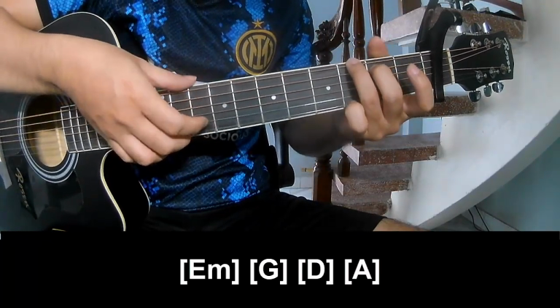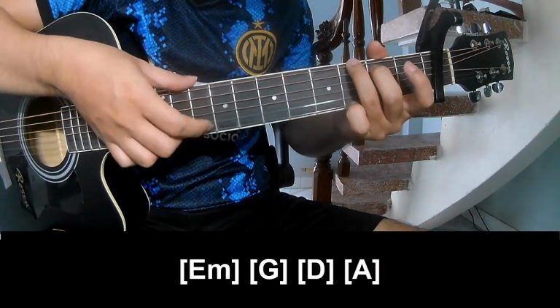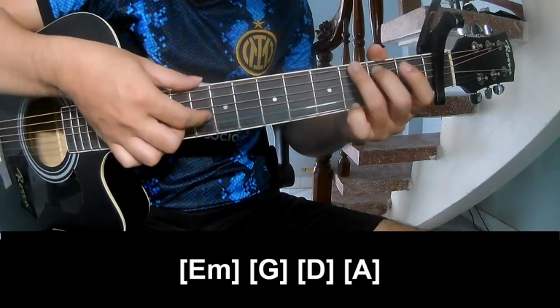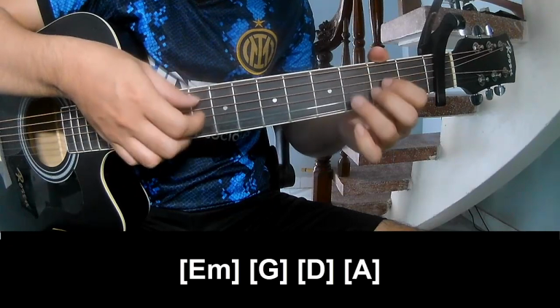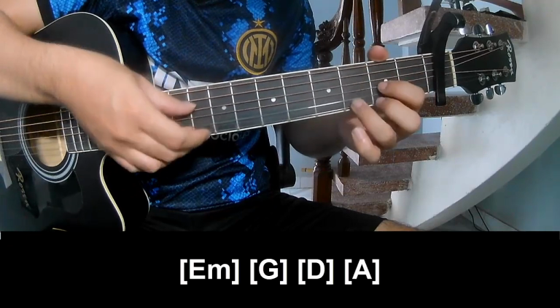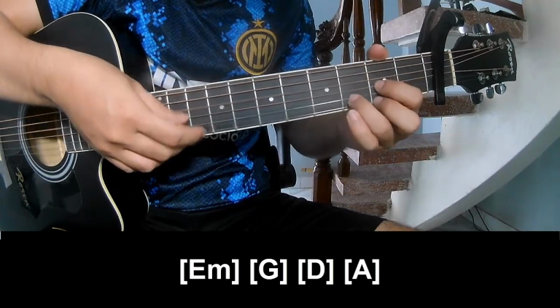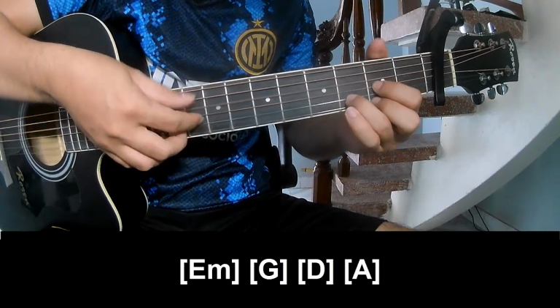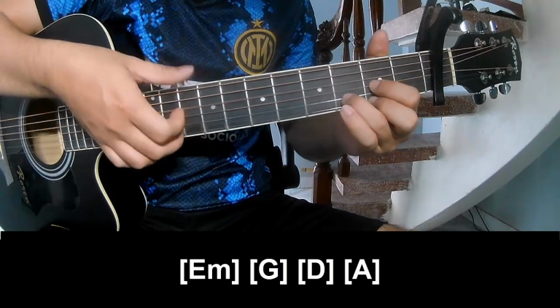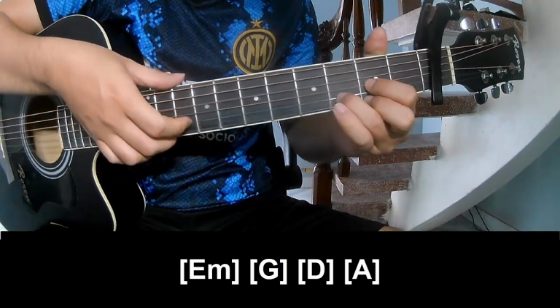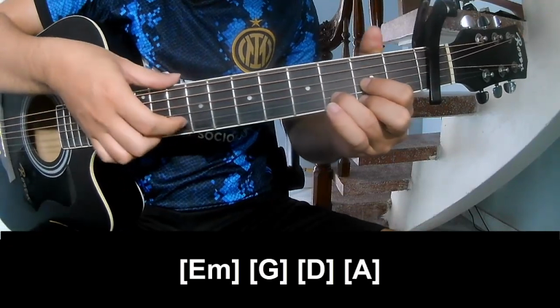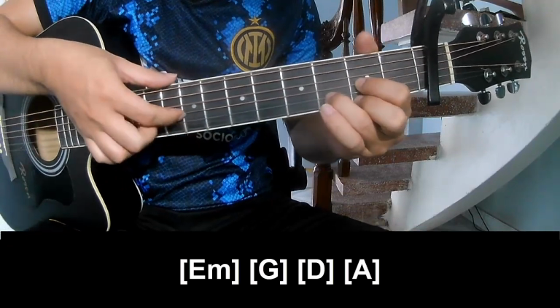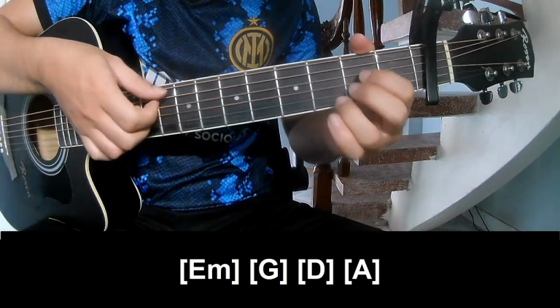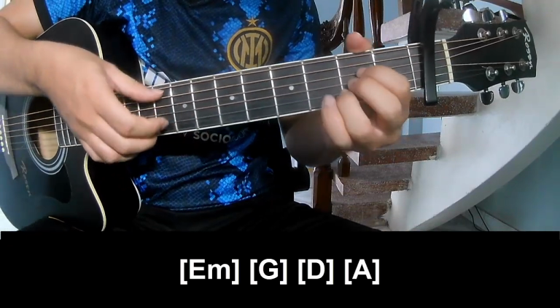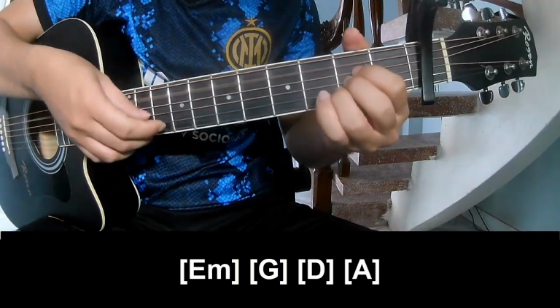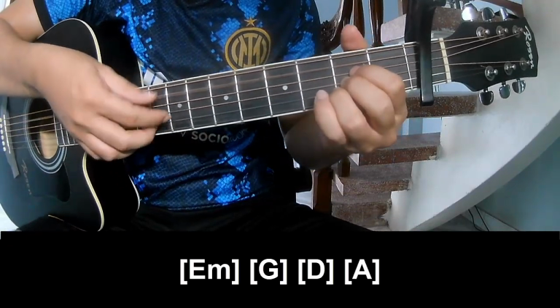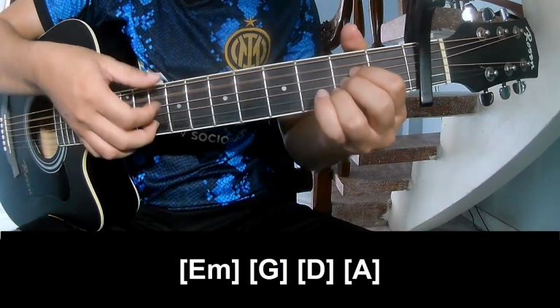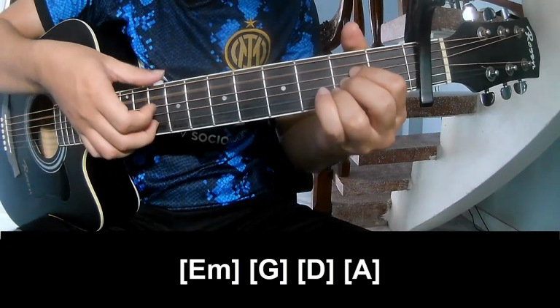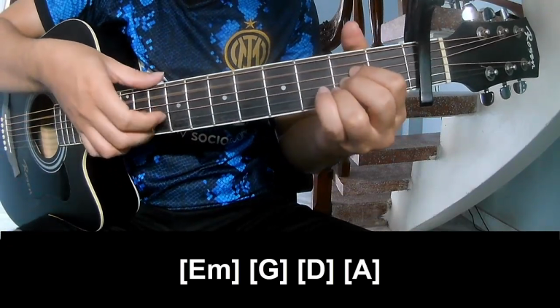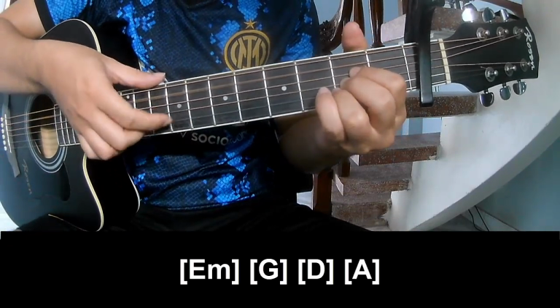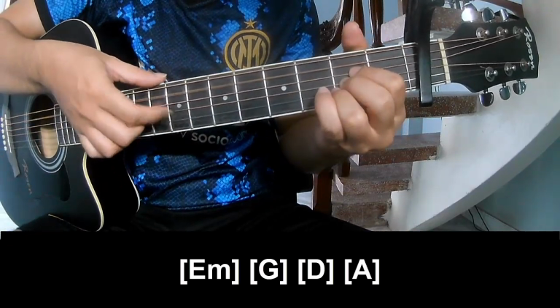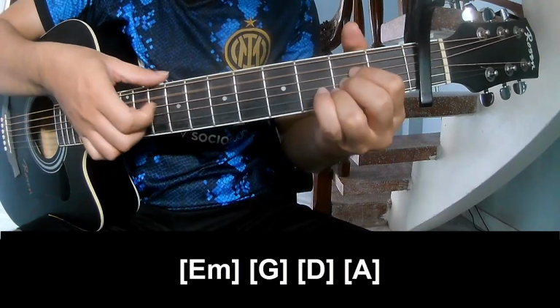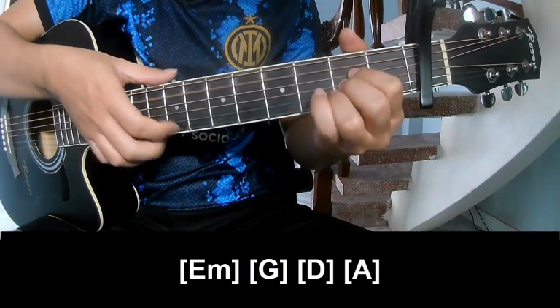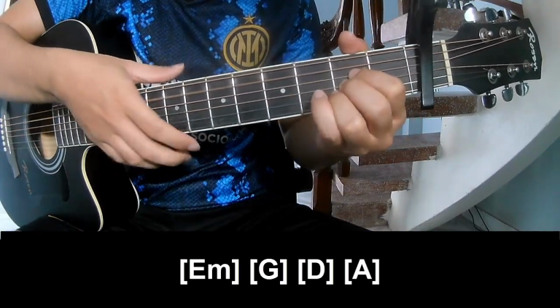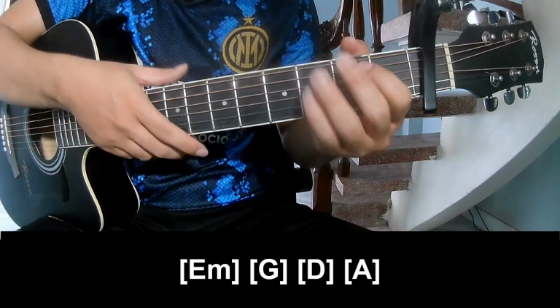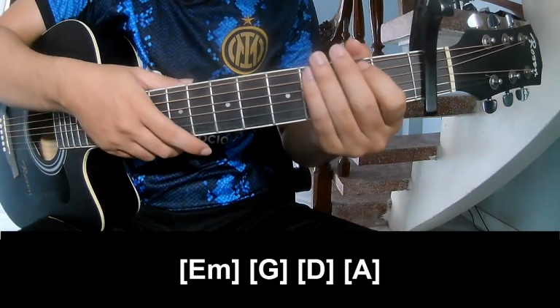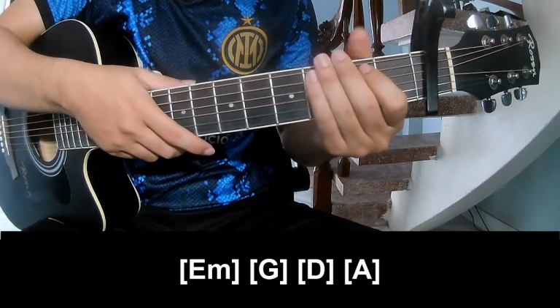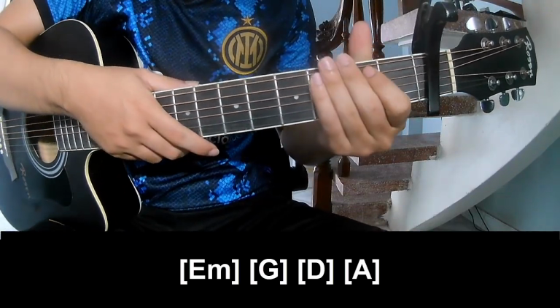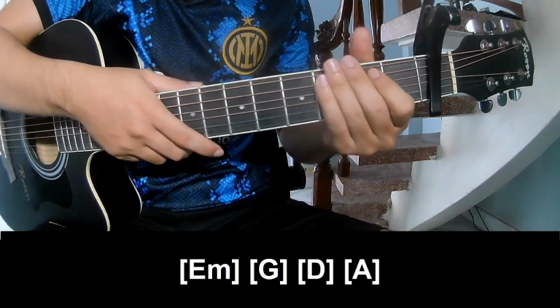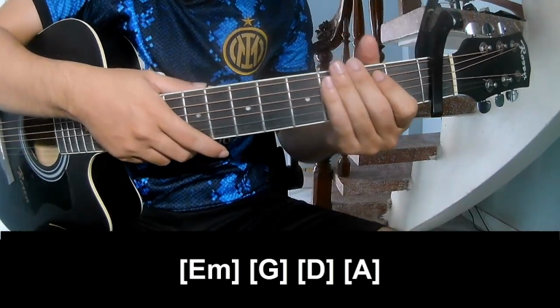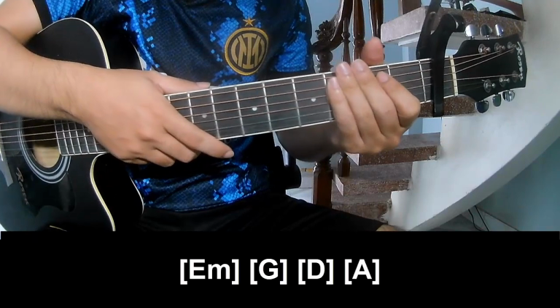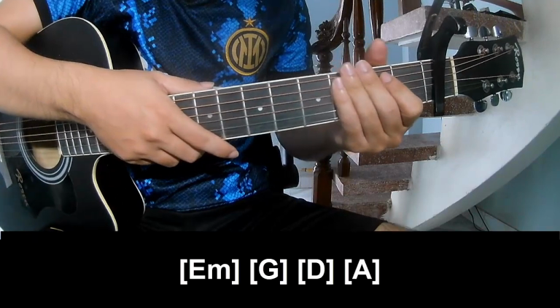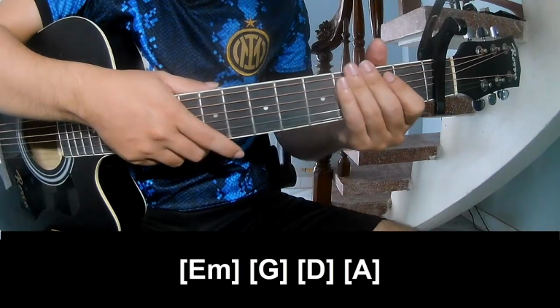G, D, A. And so he's strumming the same way for the track.